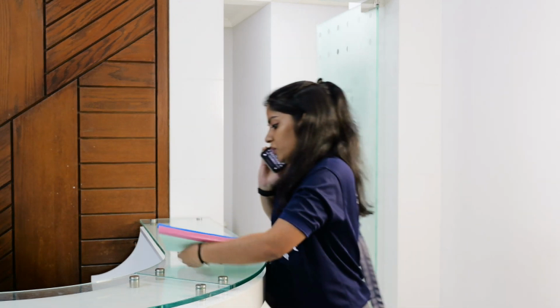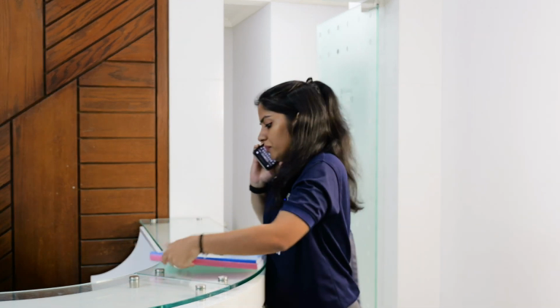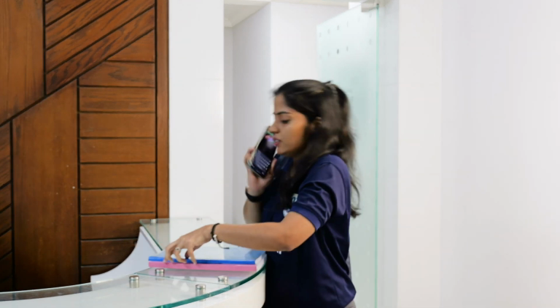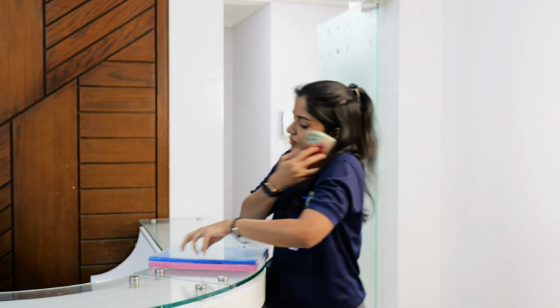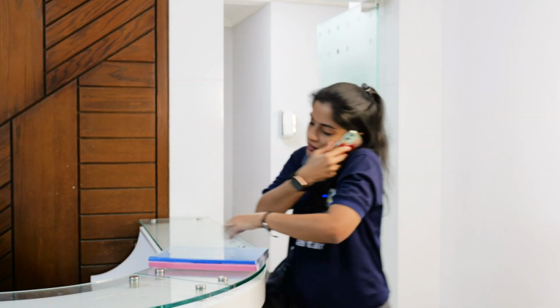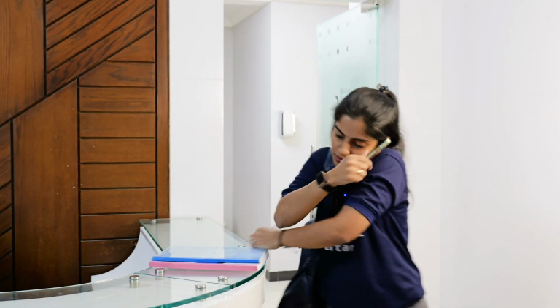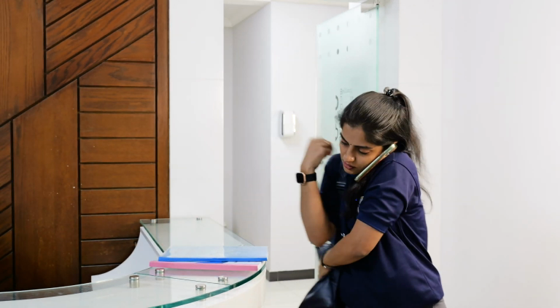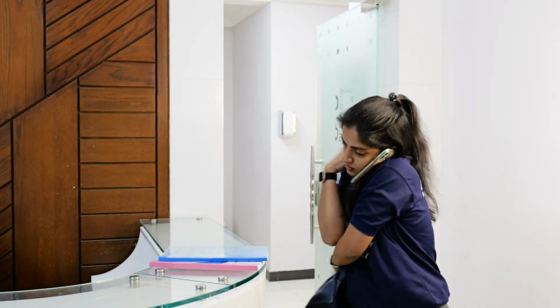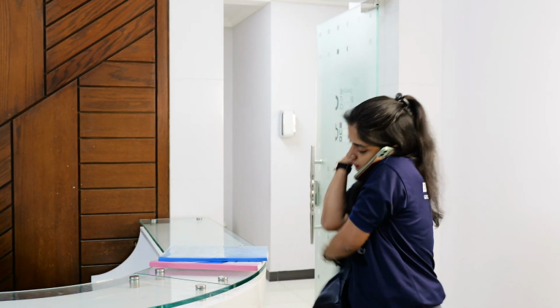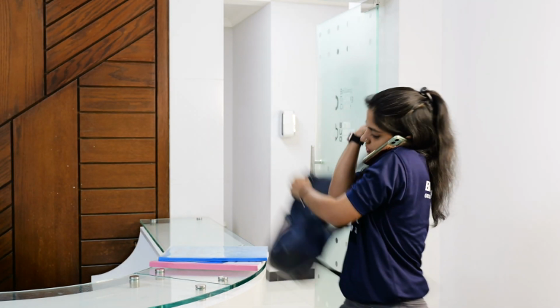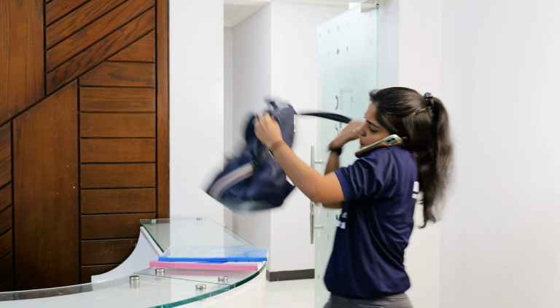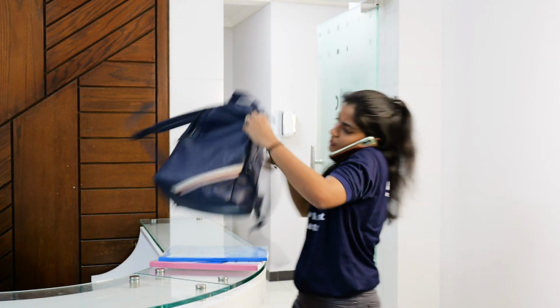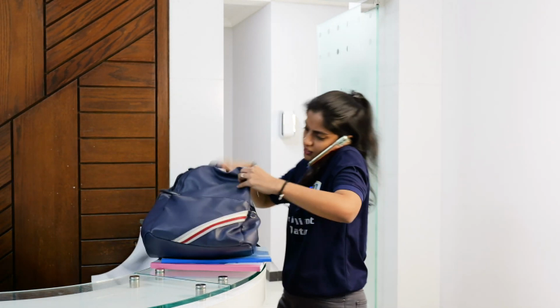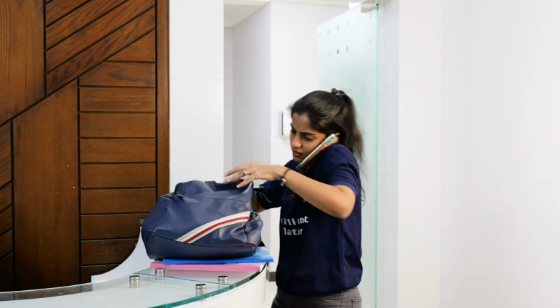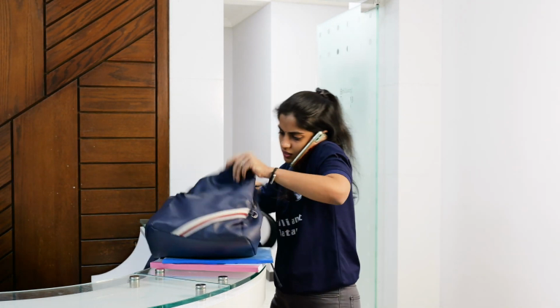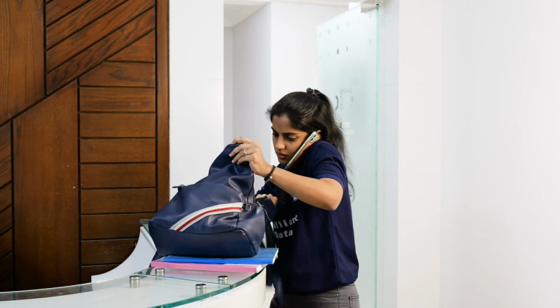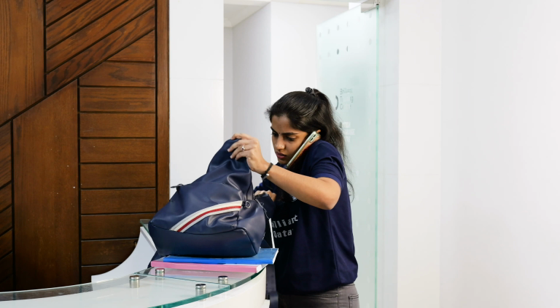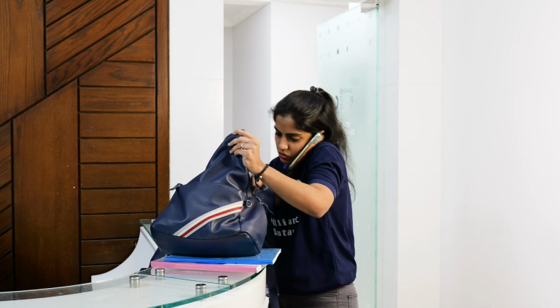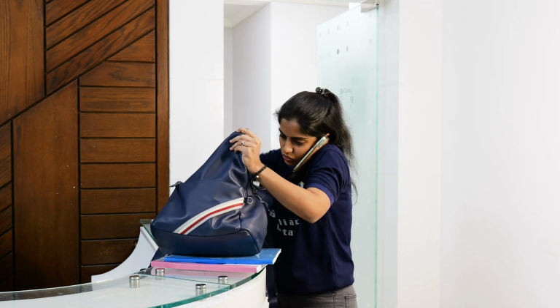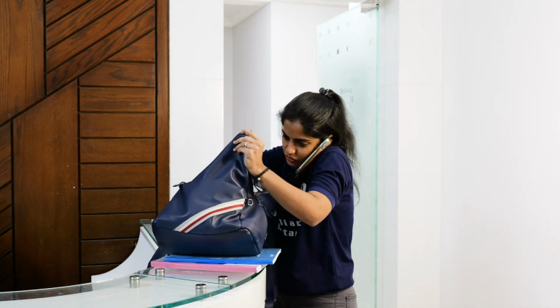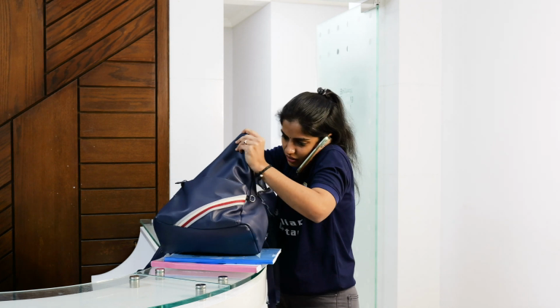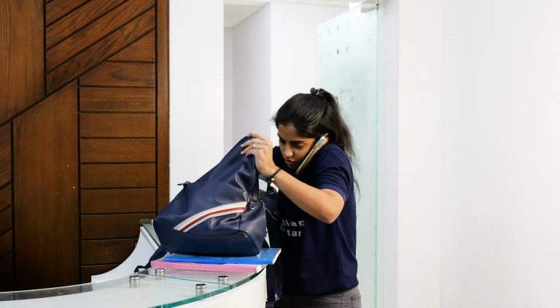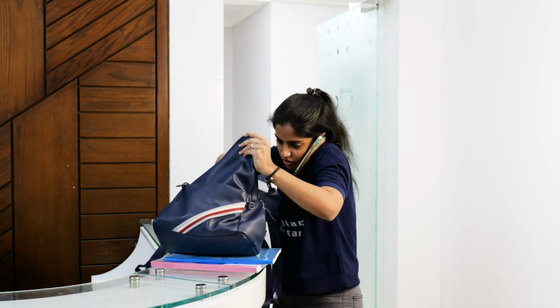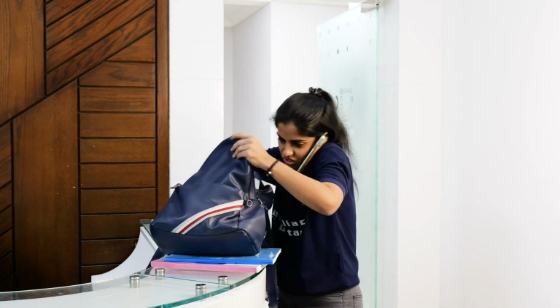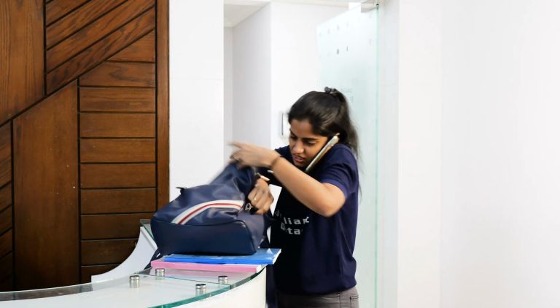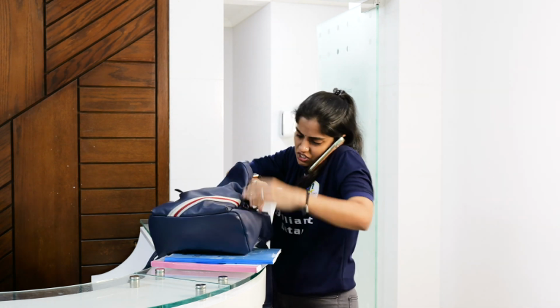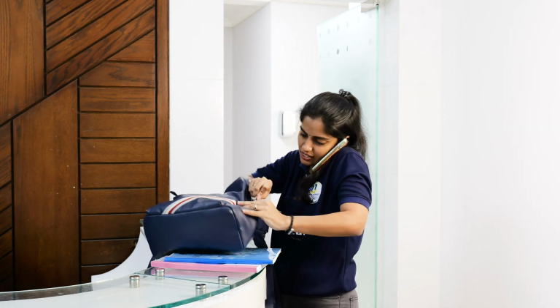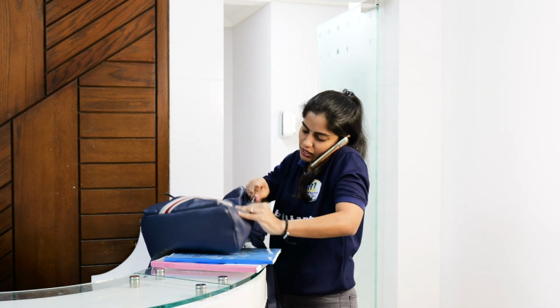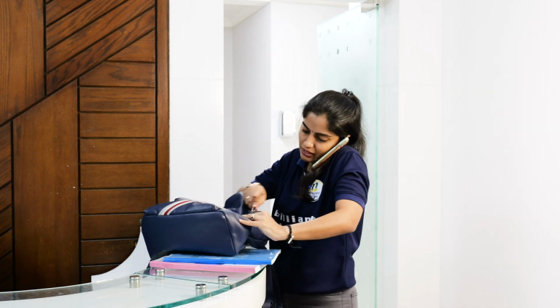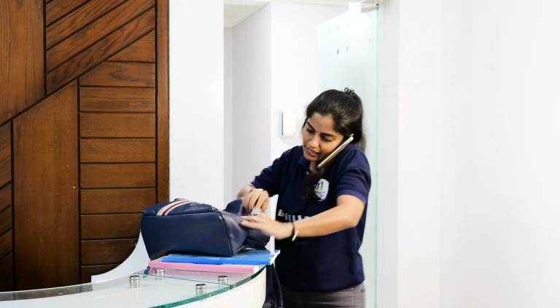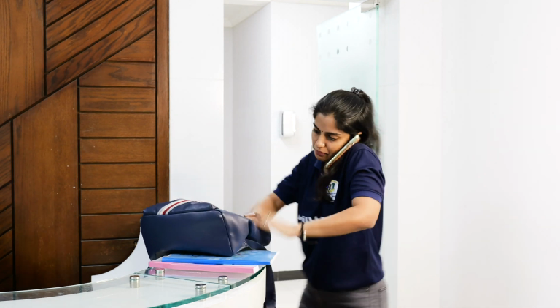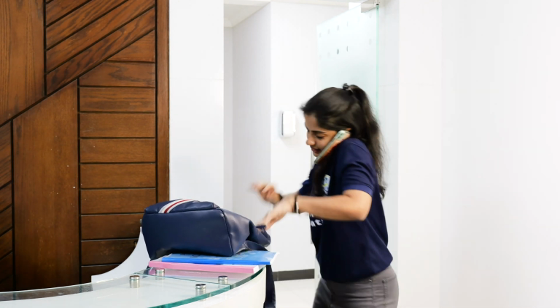One minute. Oh no, I forgot that. Just give me a minute. I'll come back.